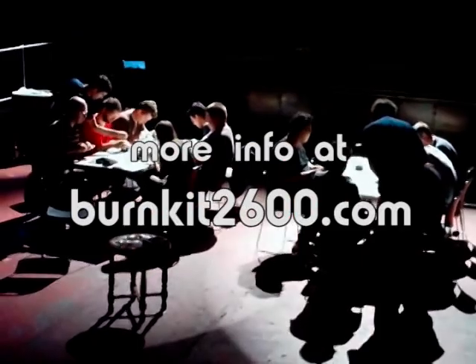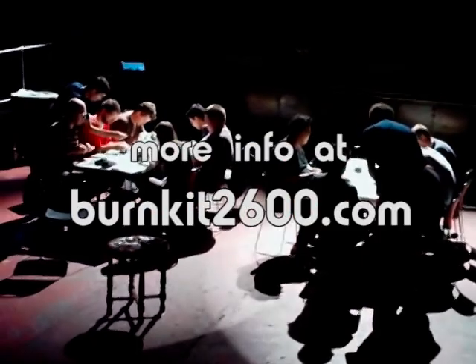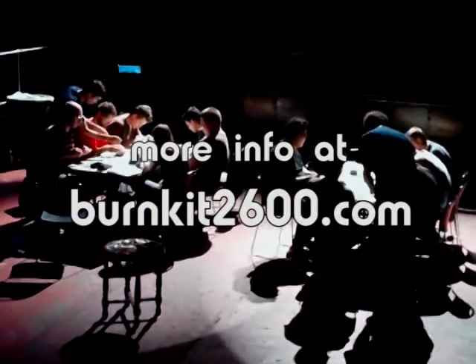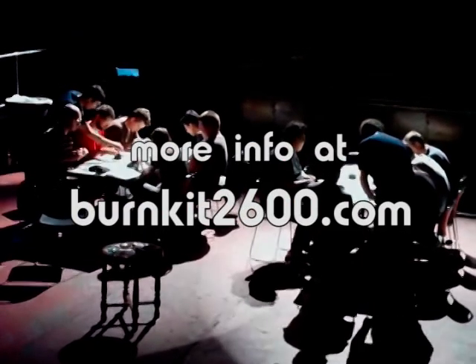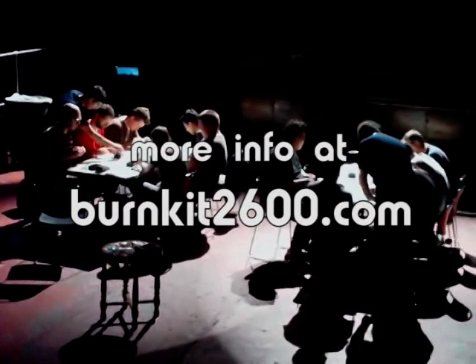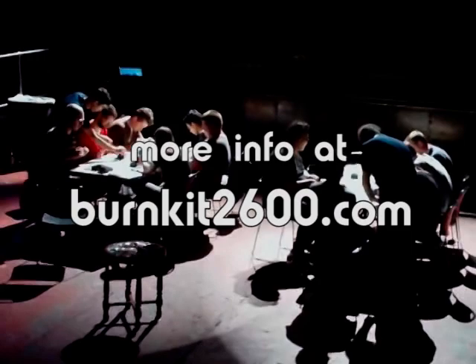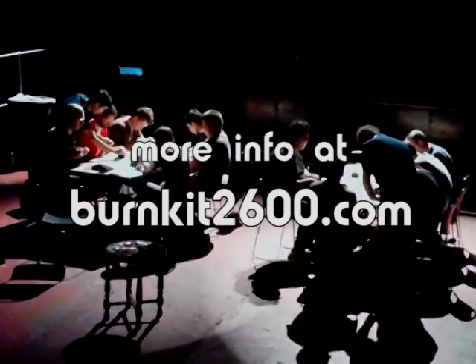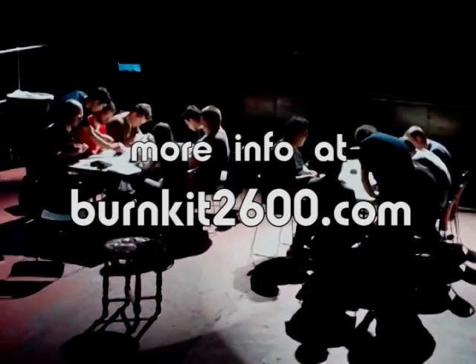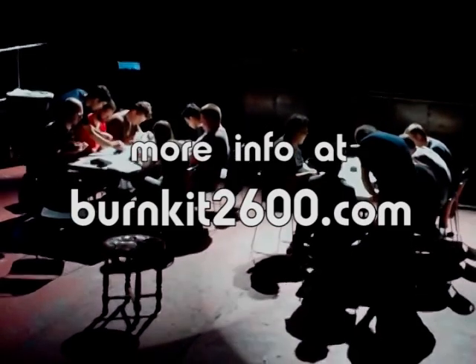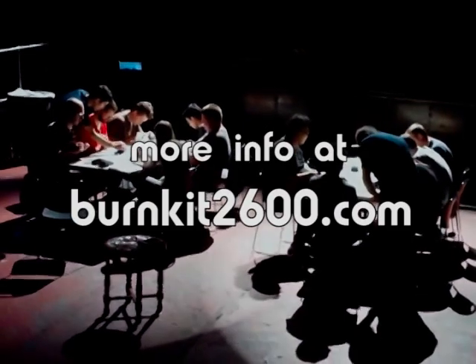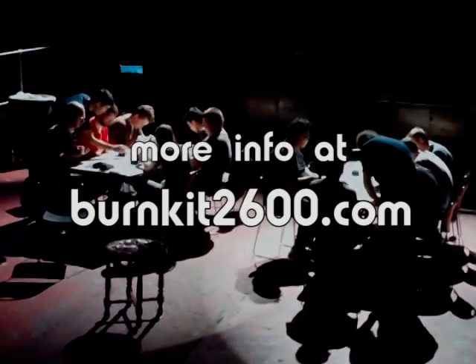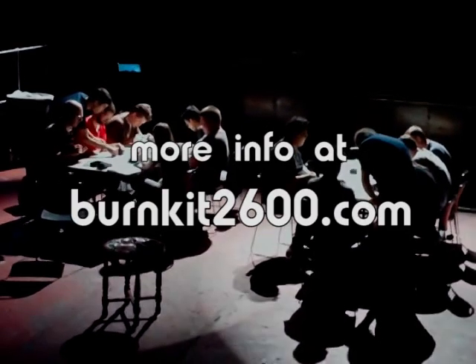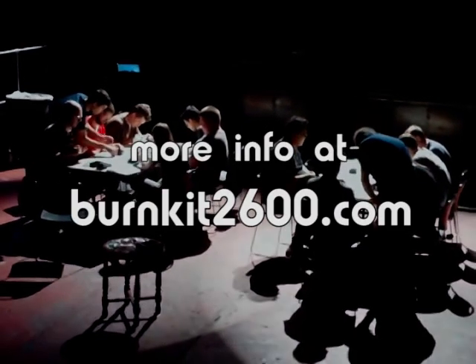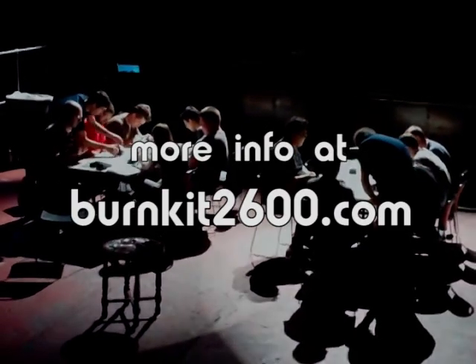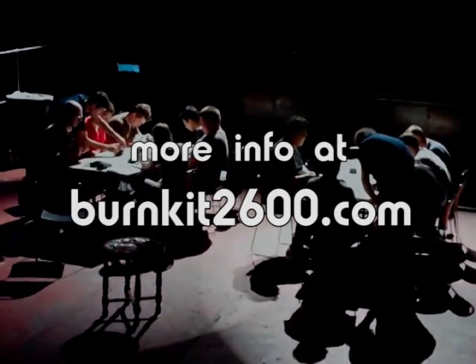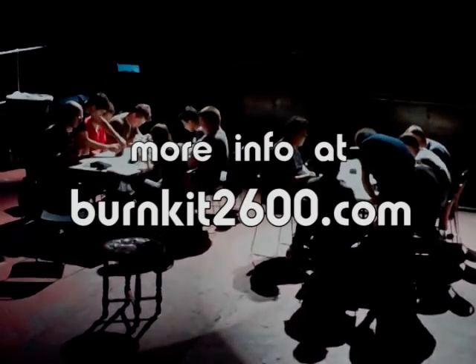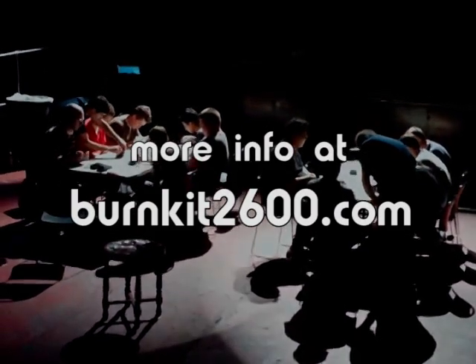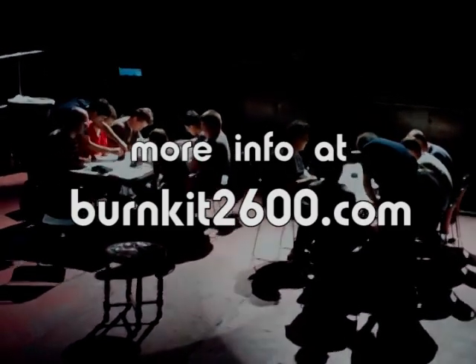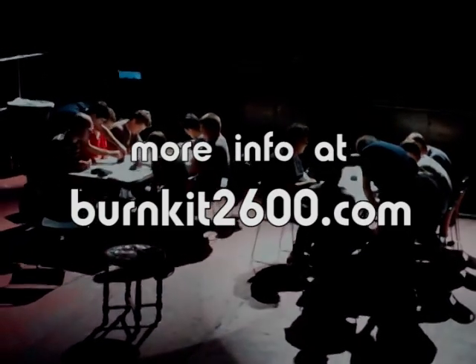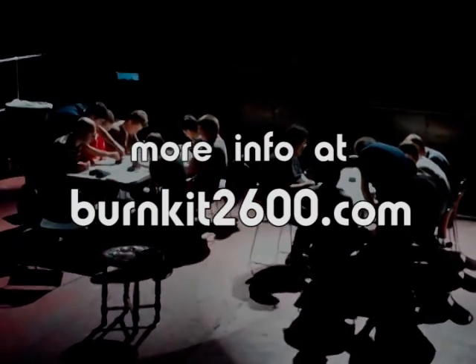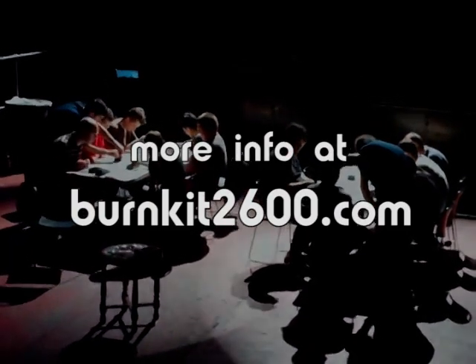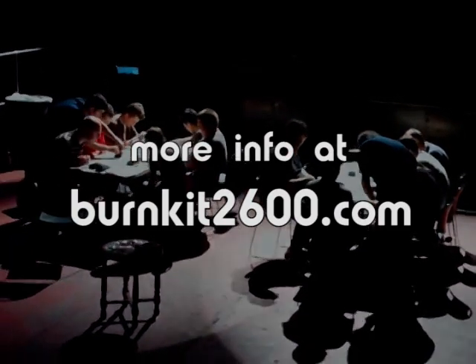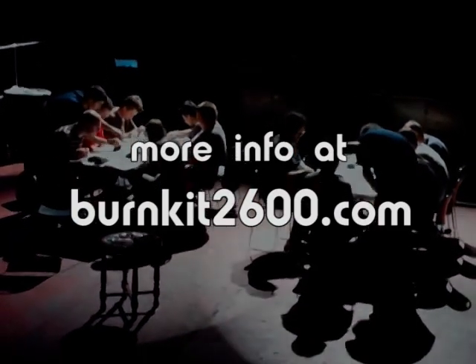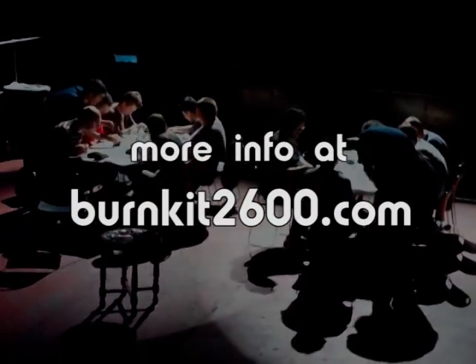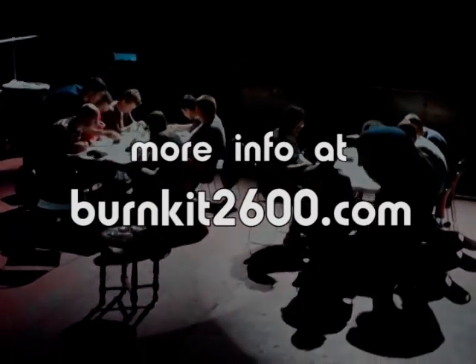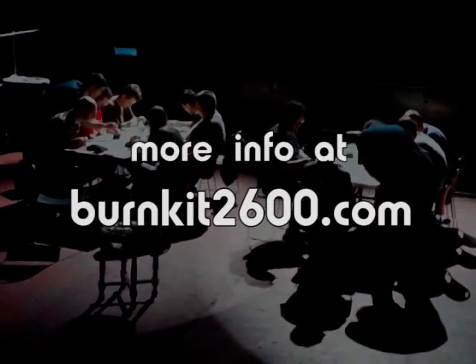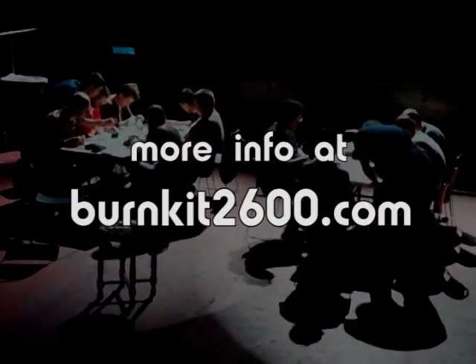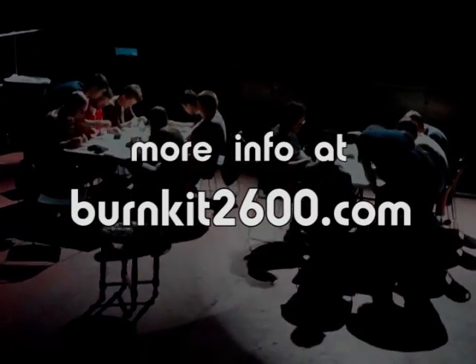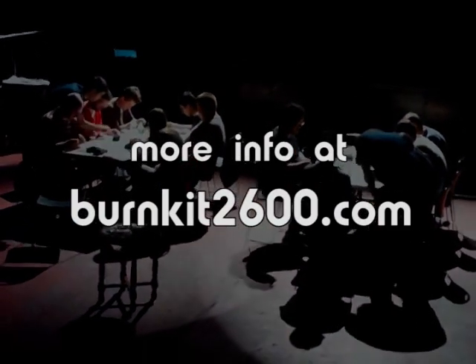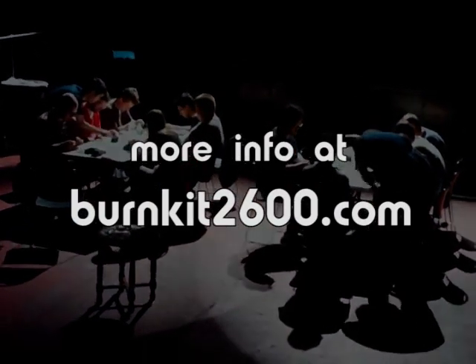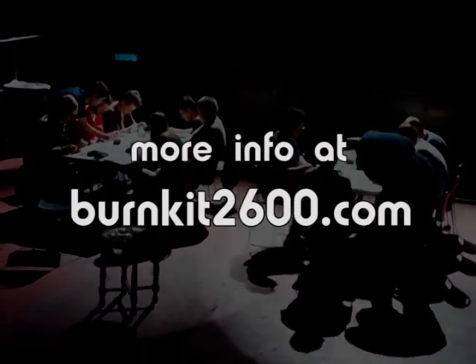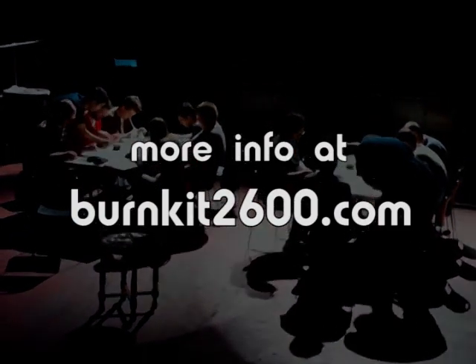That's pretty good. It looks like we're getting in. Thank you.